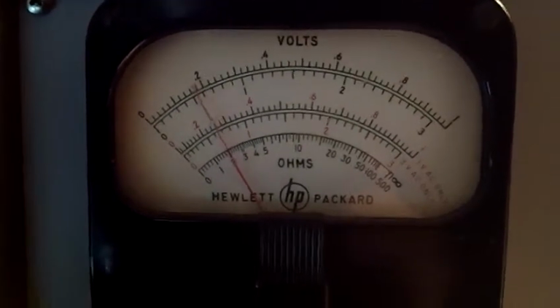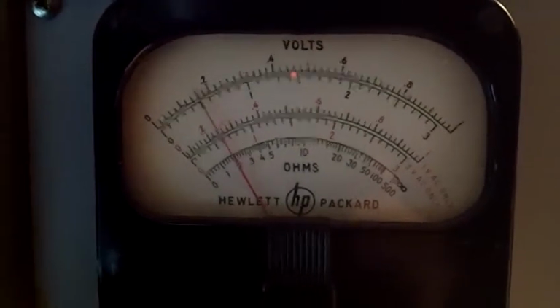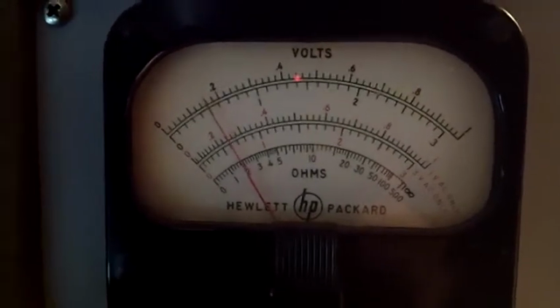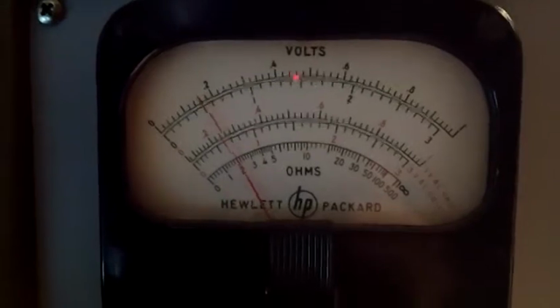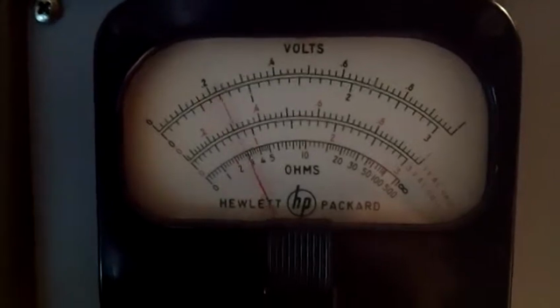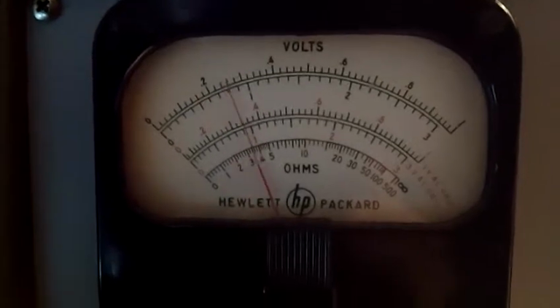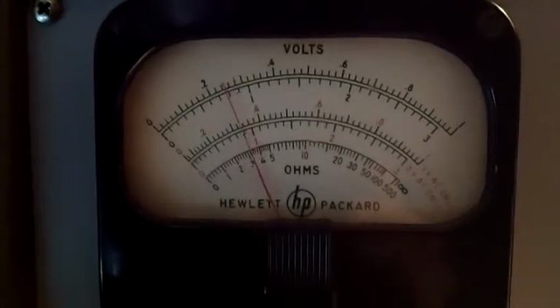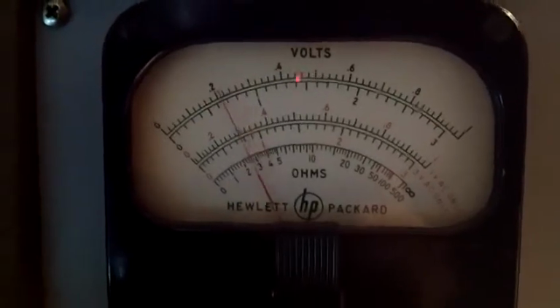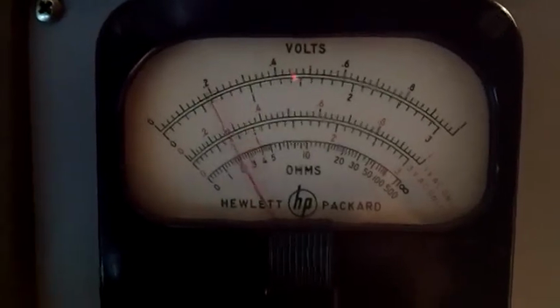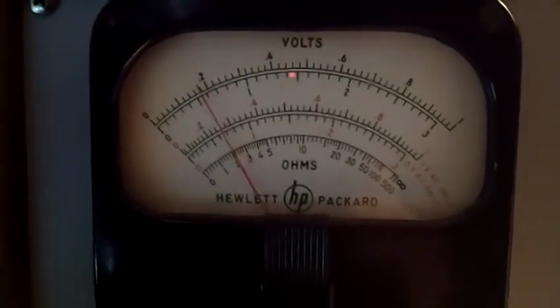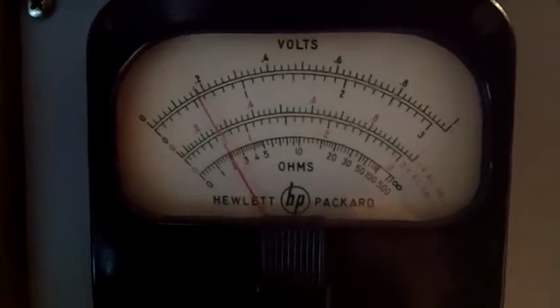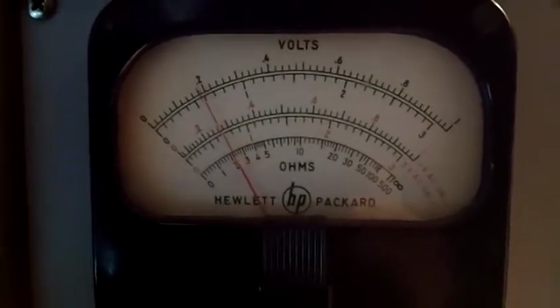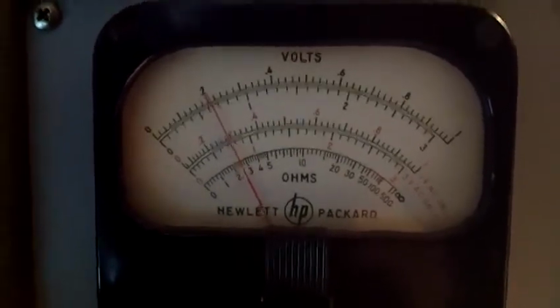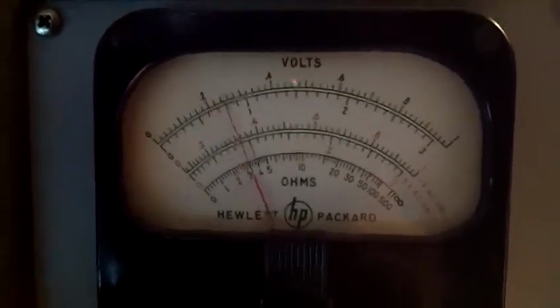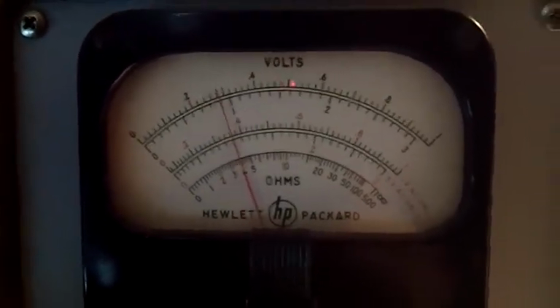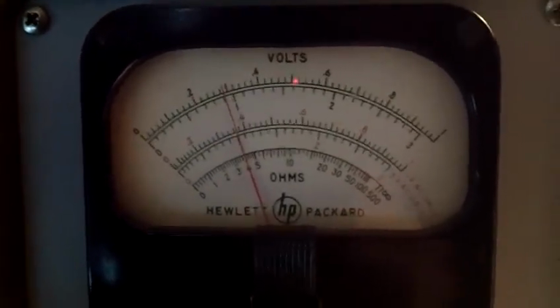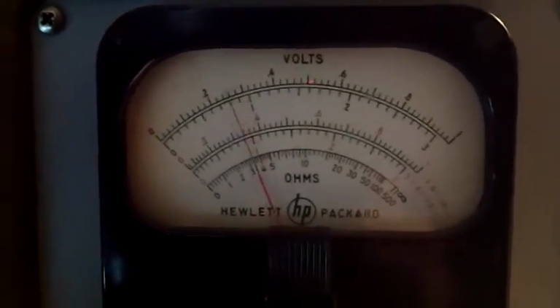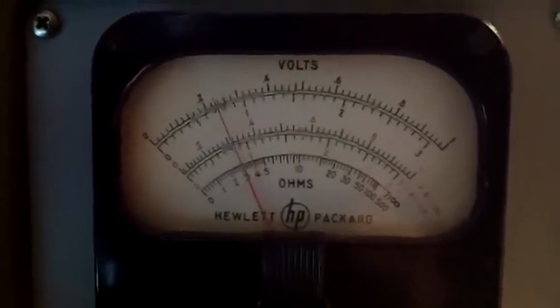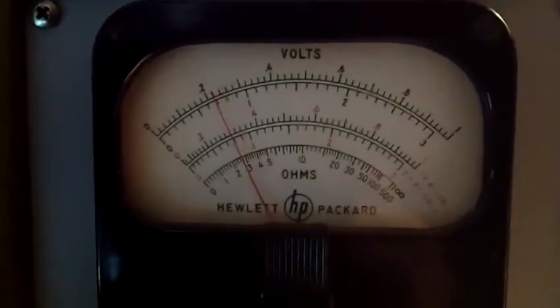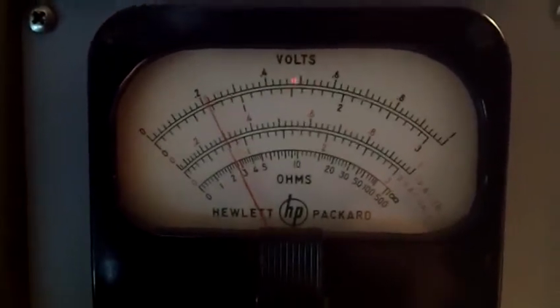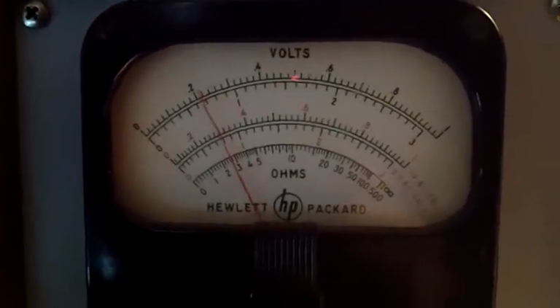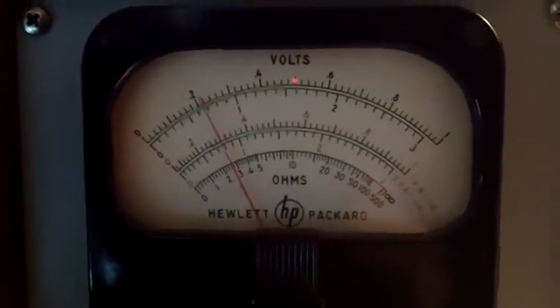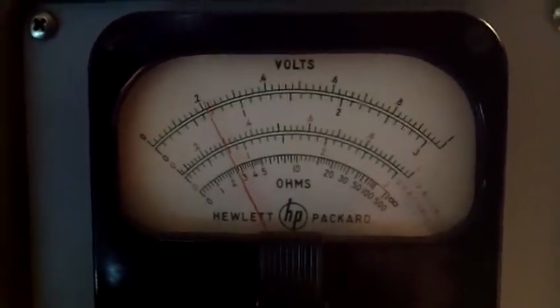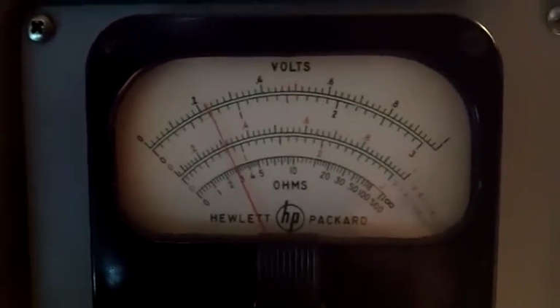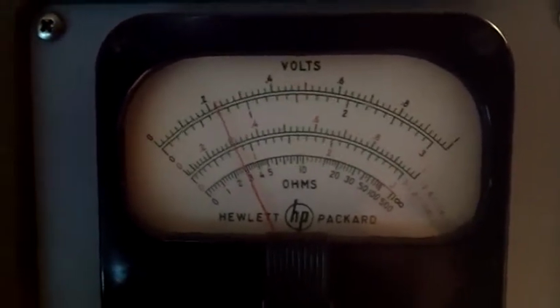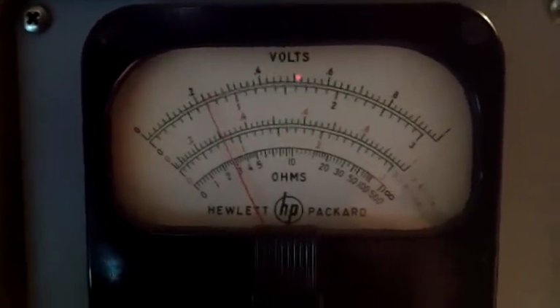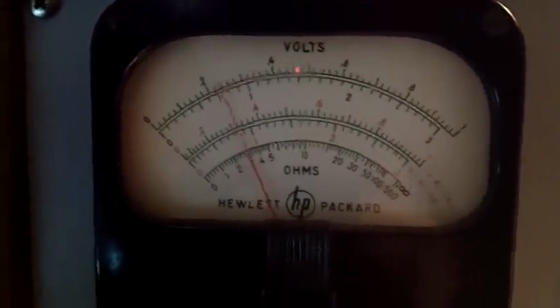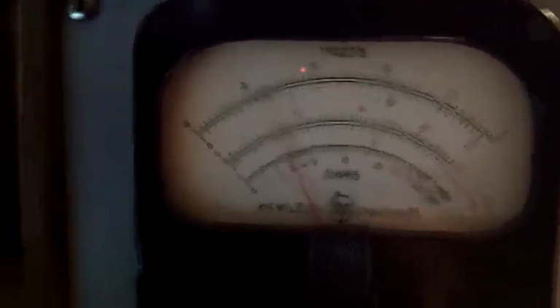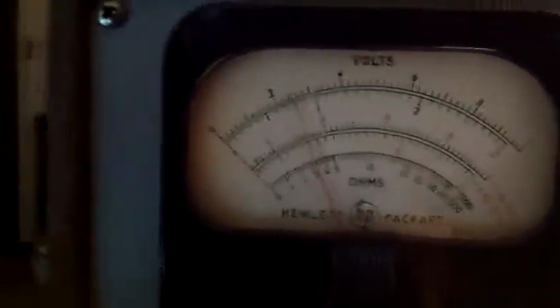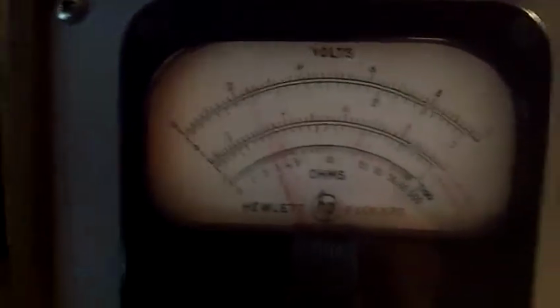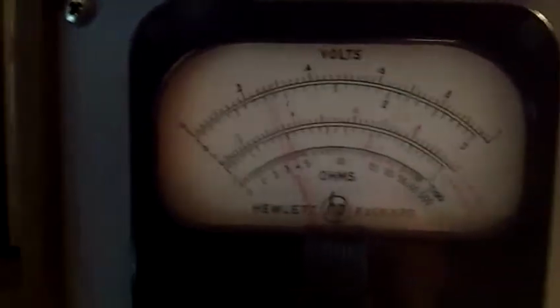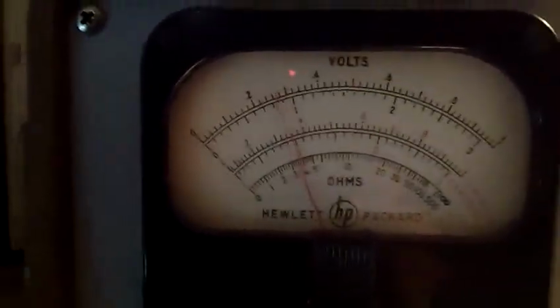Anyway, a little bit of AM fun with a vacuum tube voltmeter. Bye.